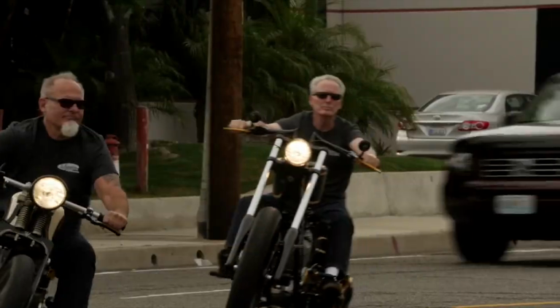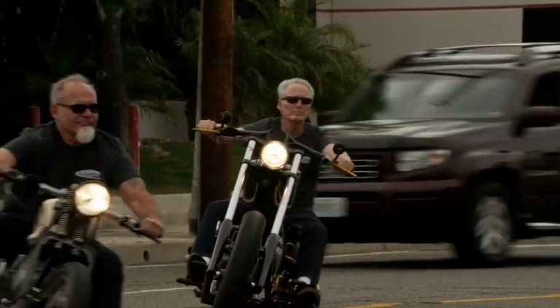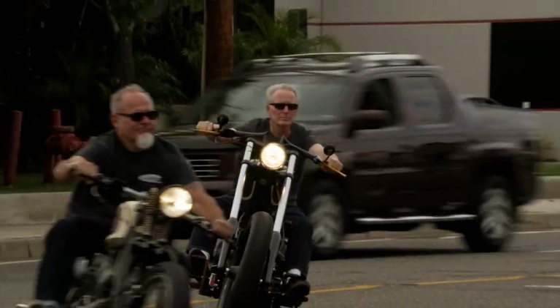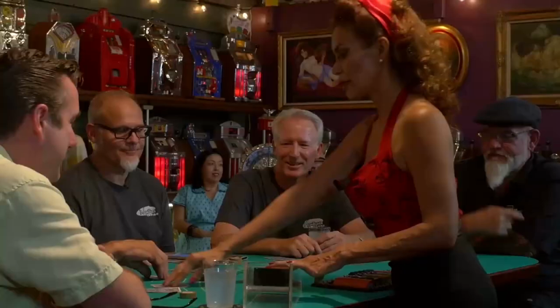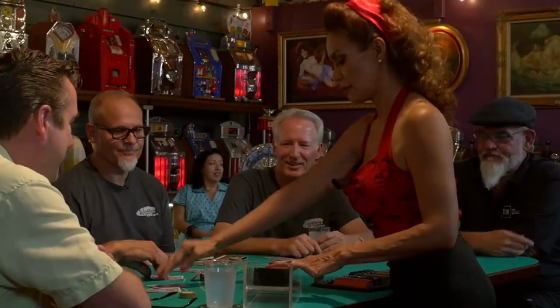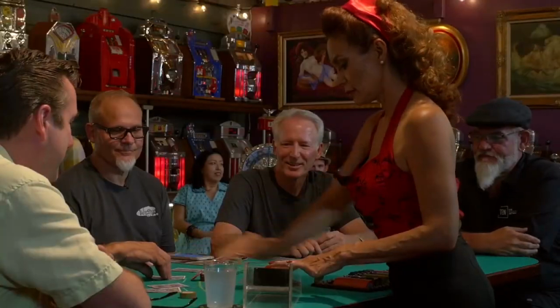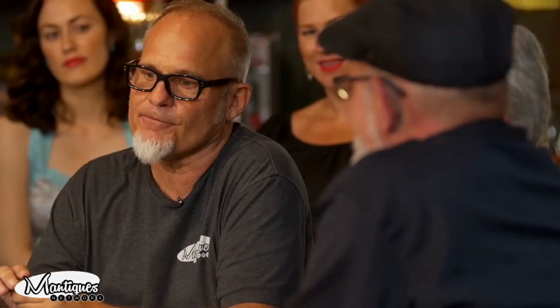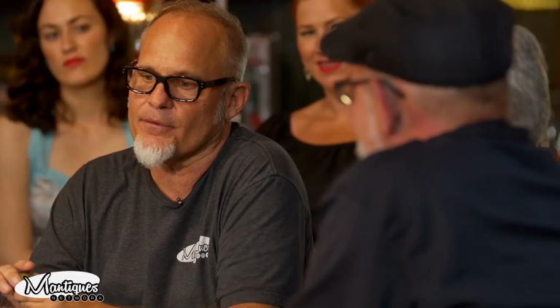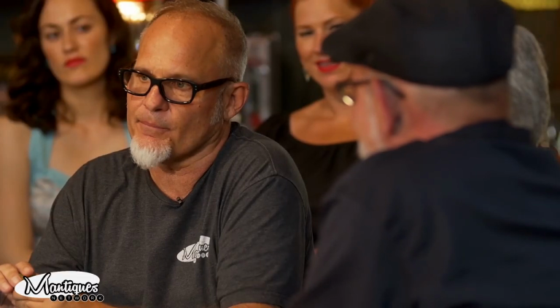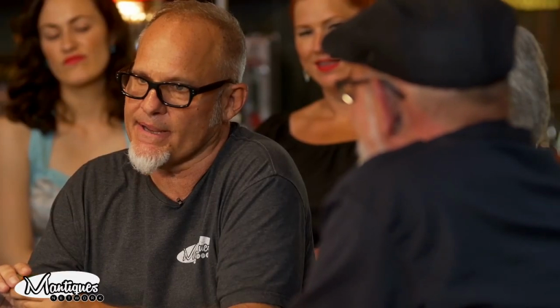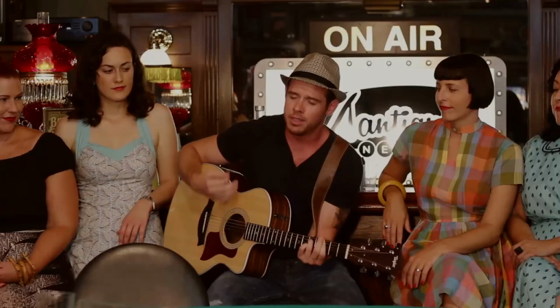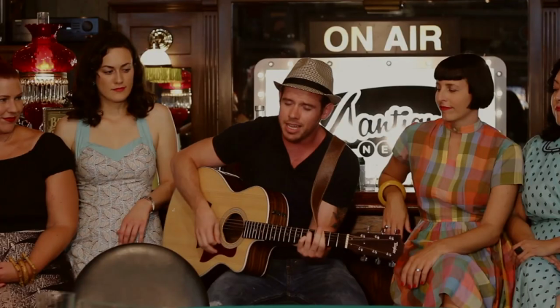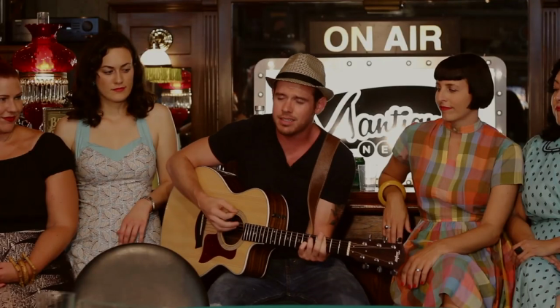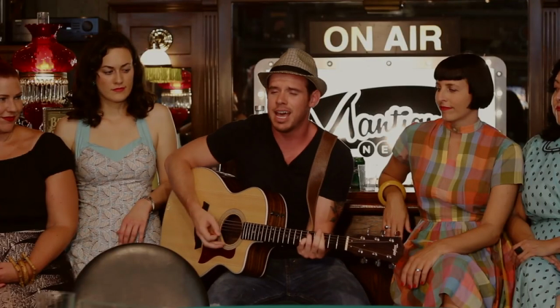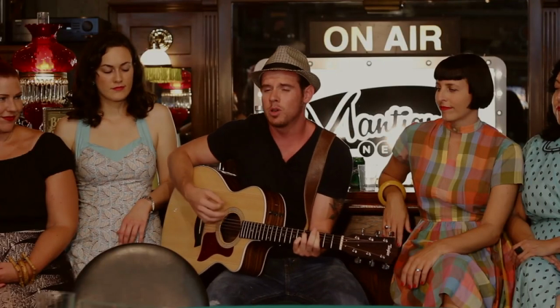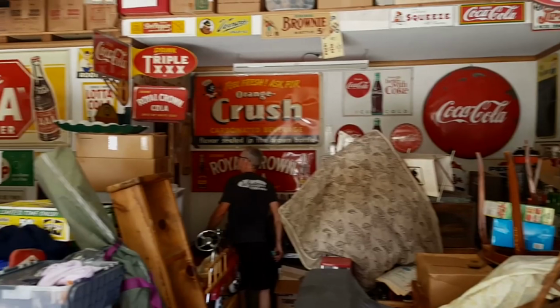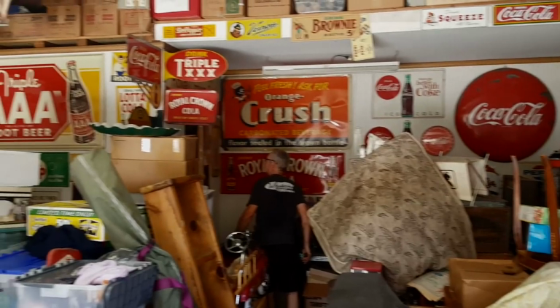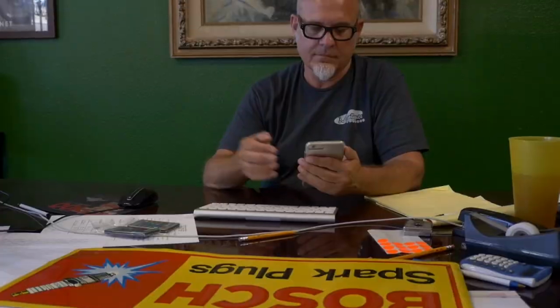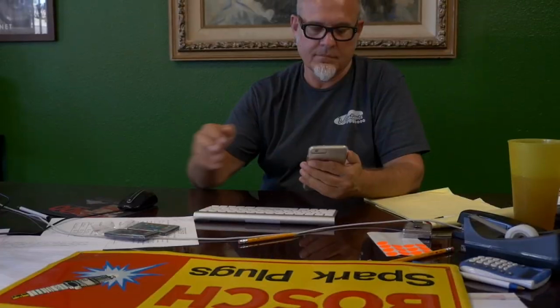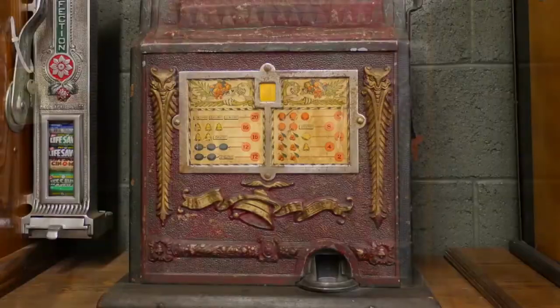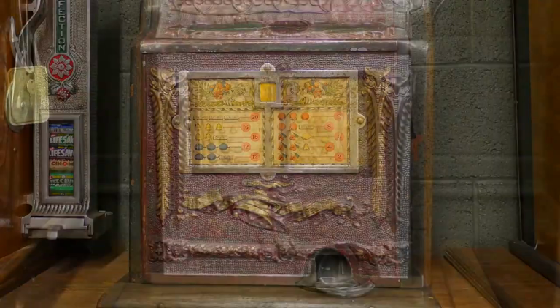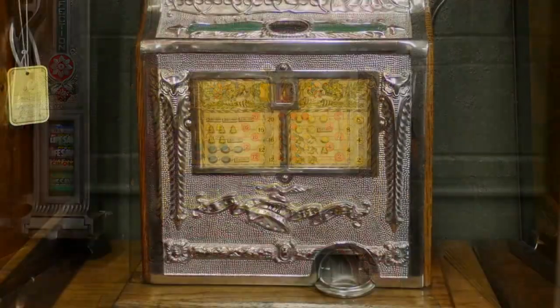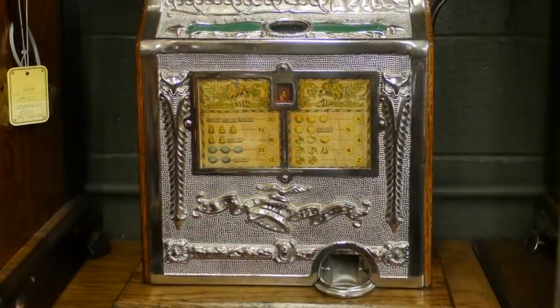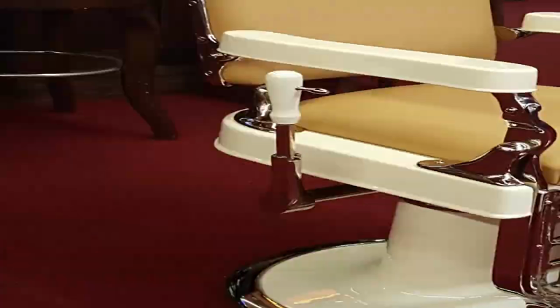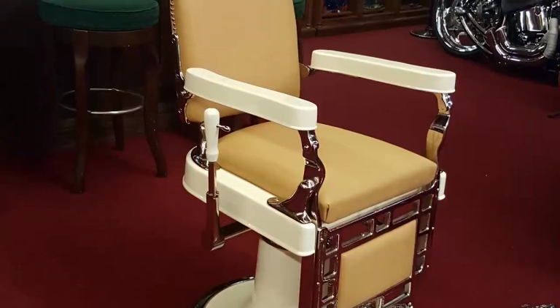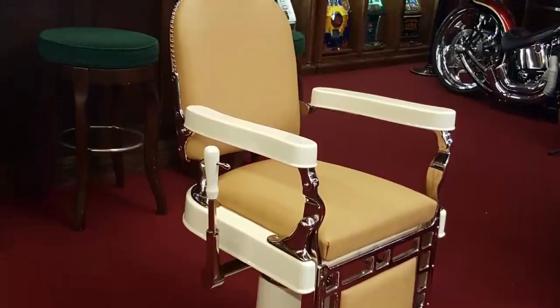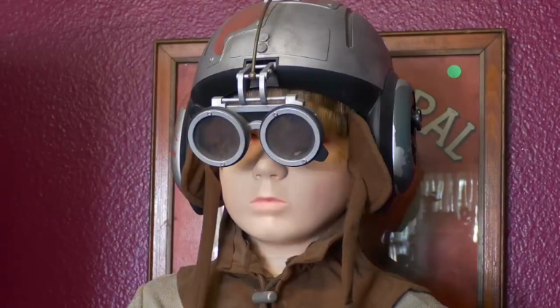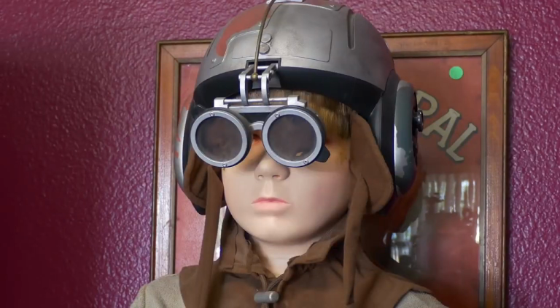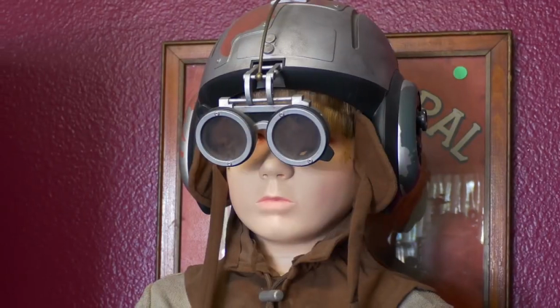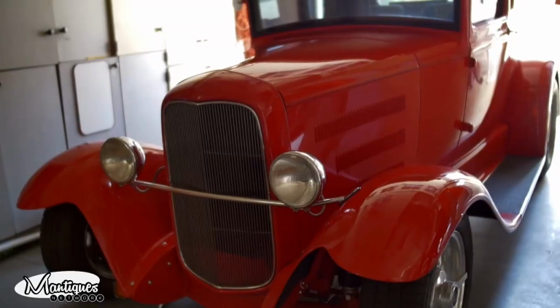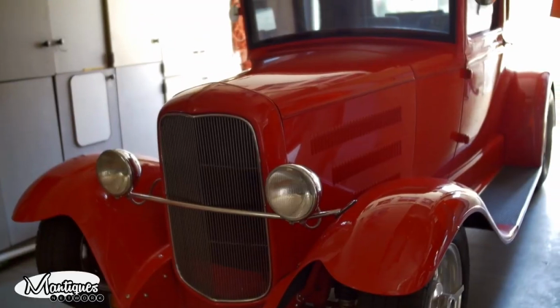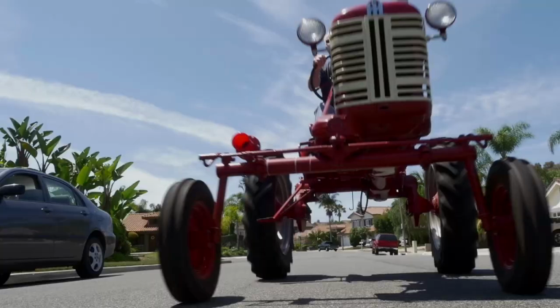Follow Jim and Jeff from nine to five or after hours as they buy, sell, and restore the coolest stuff for the coolest collectors worldwide.